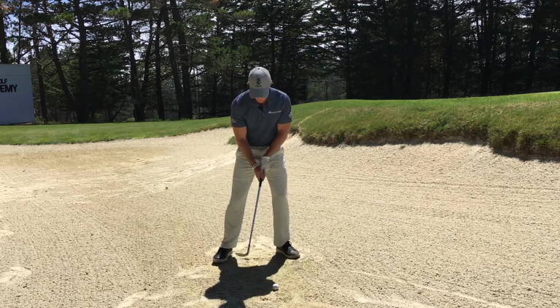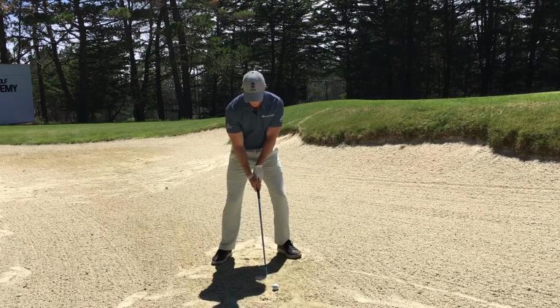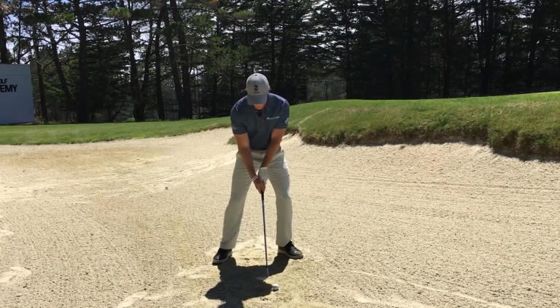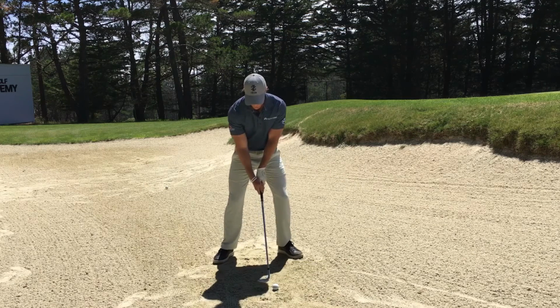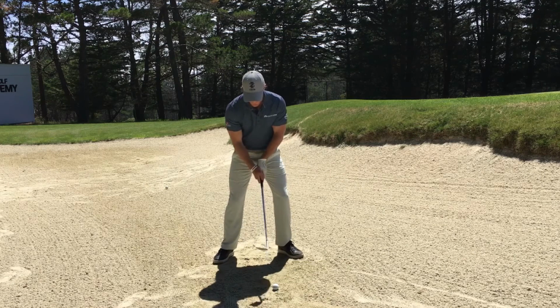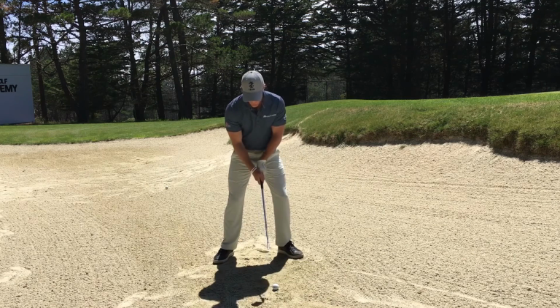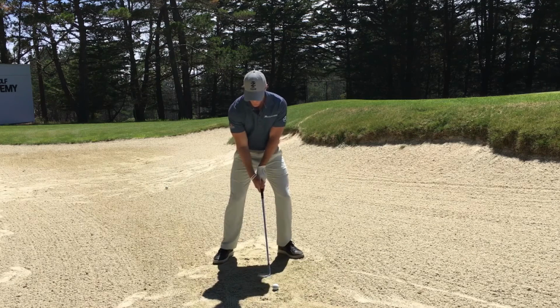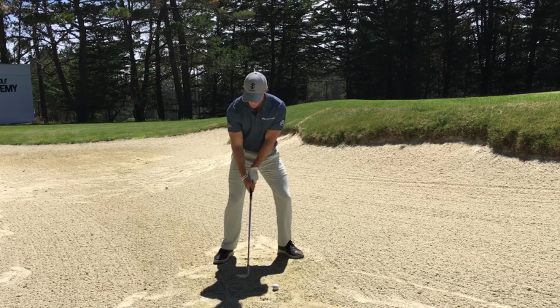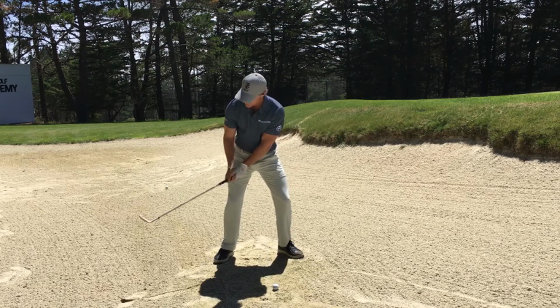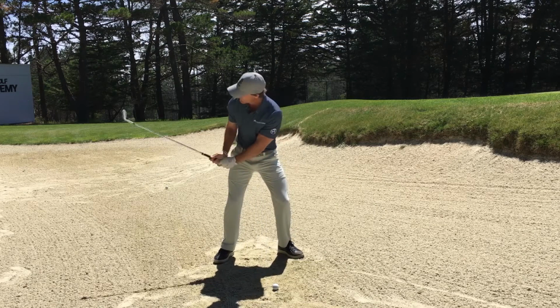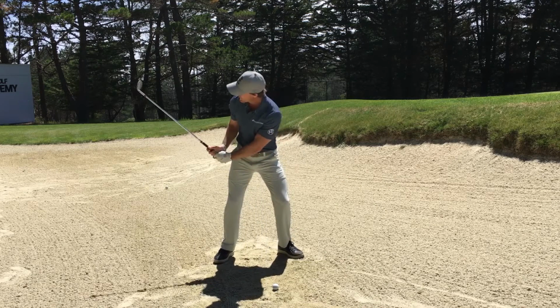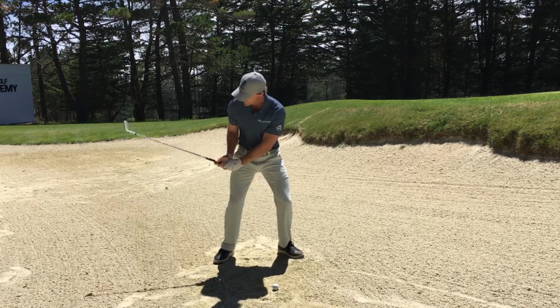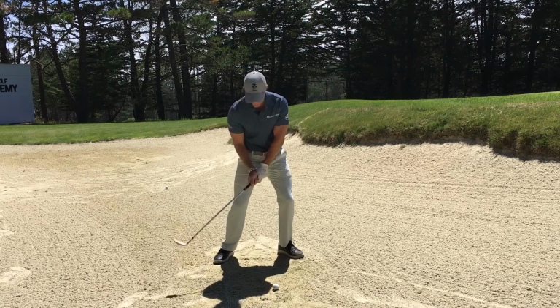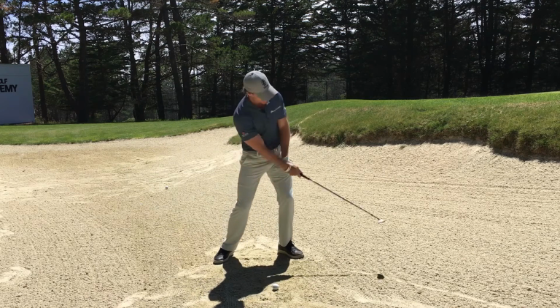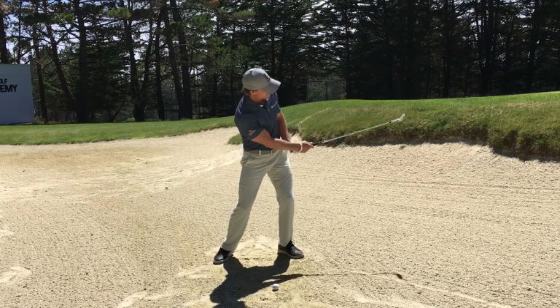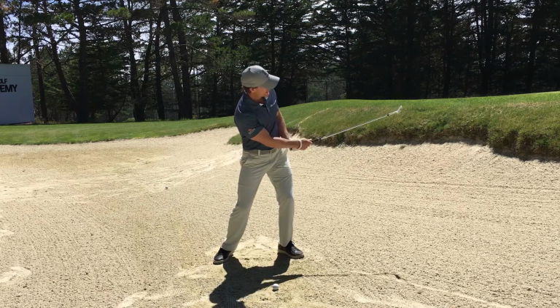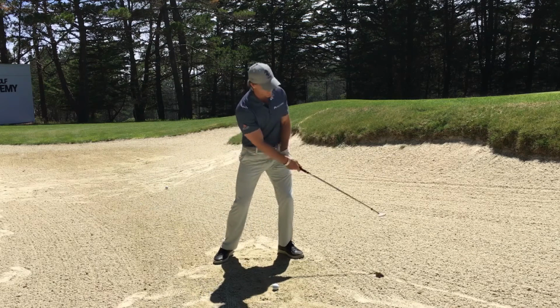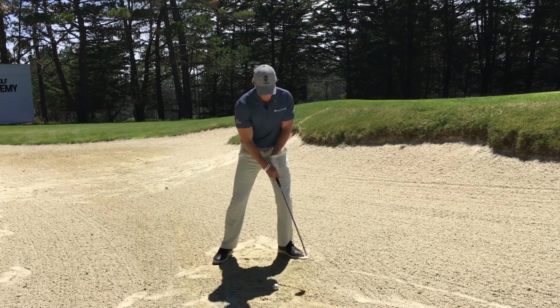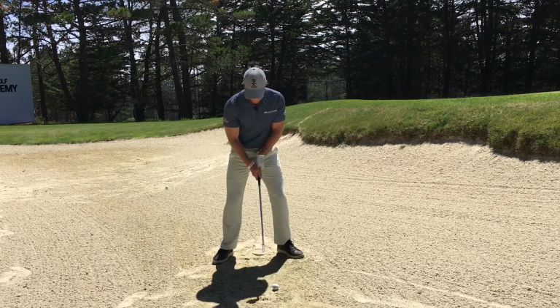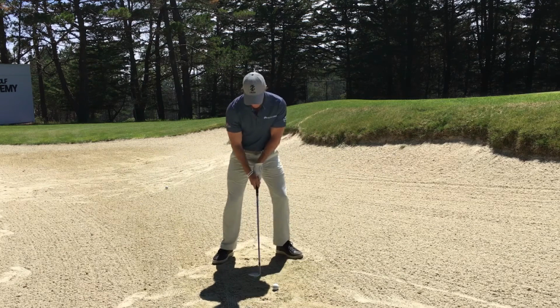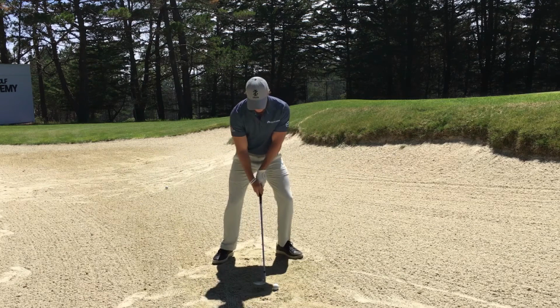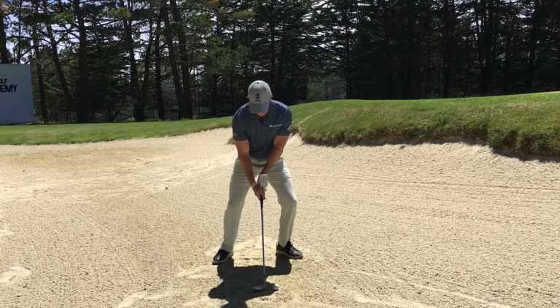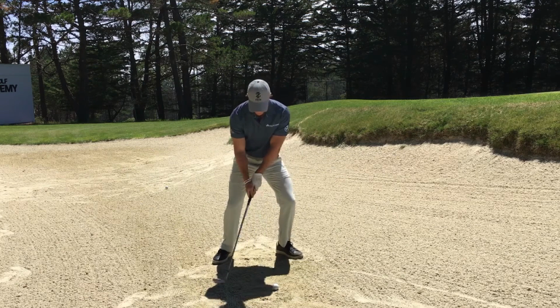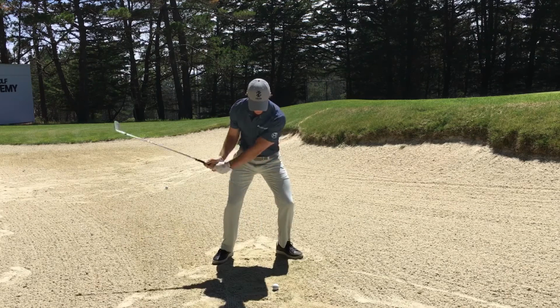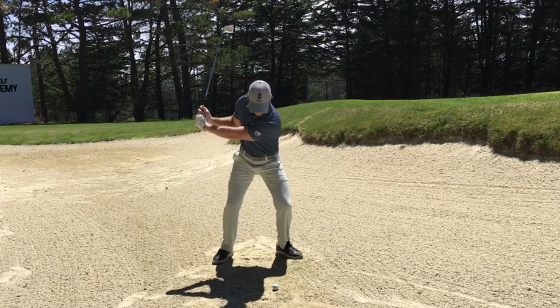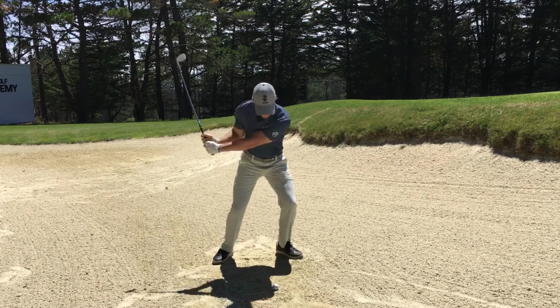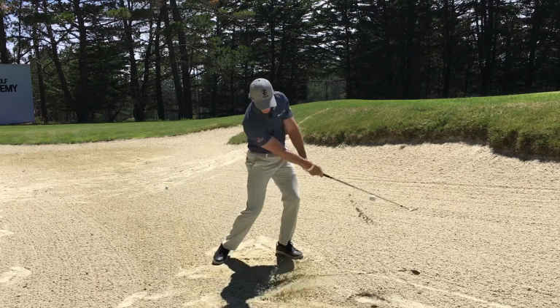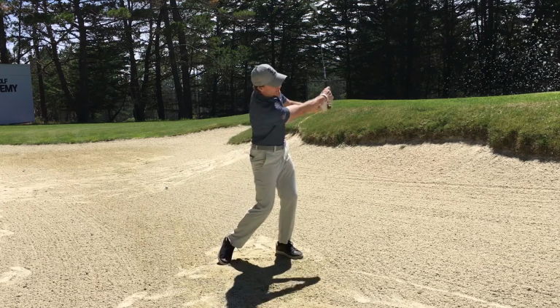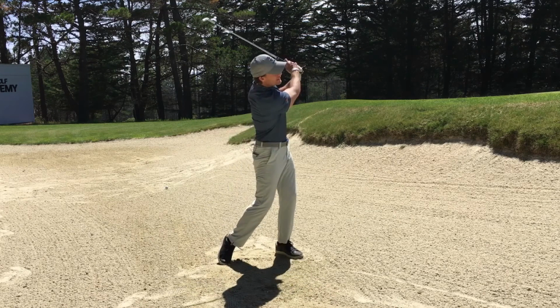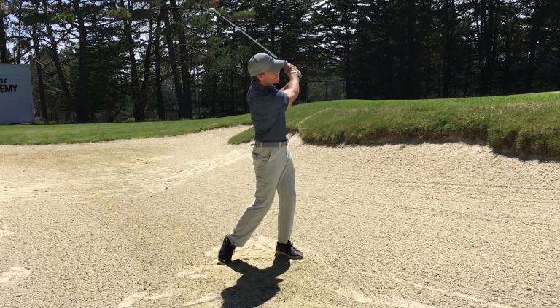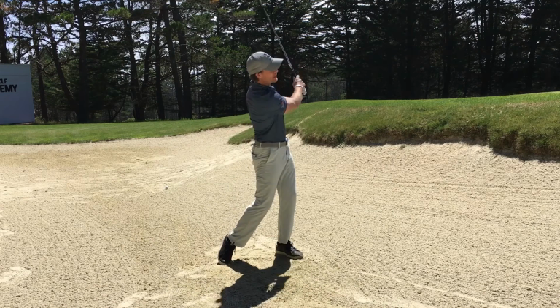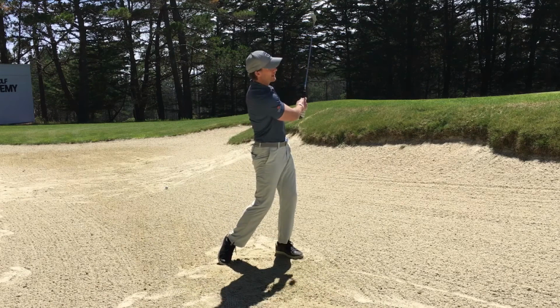Get yourself set up — check one, check two, check three — put a swing on it and see what you get.